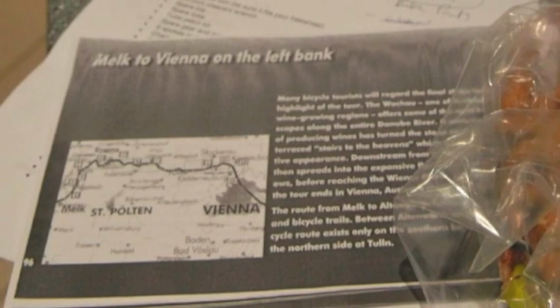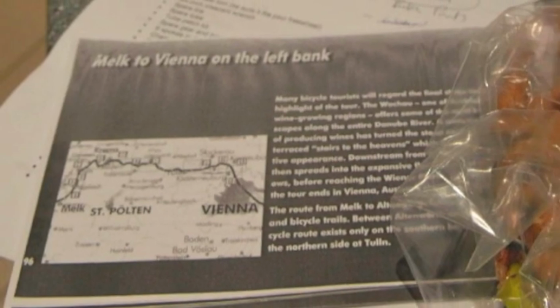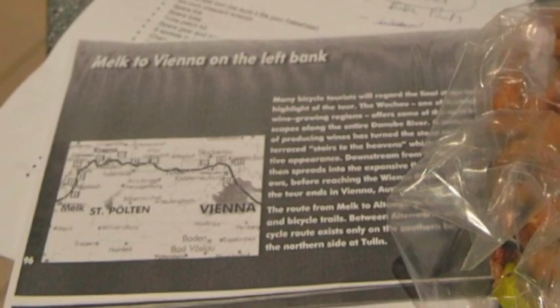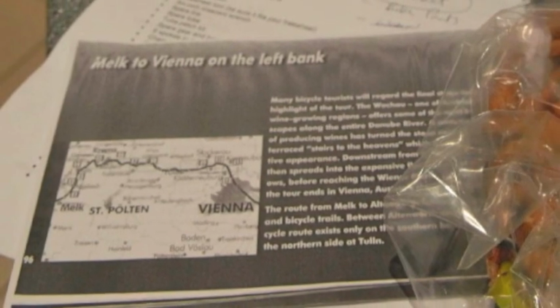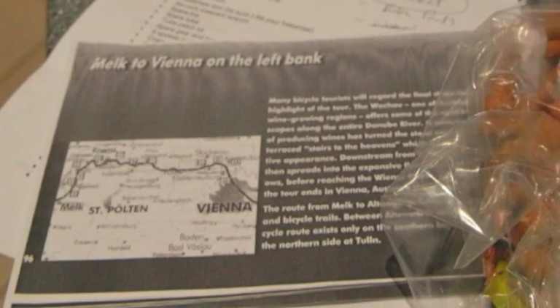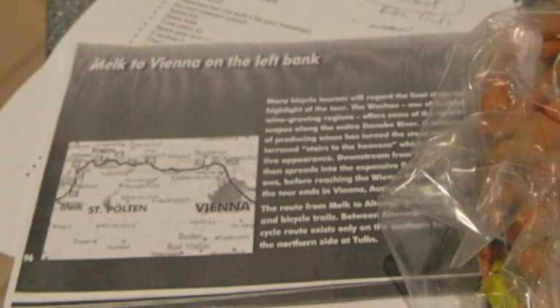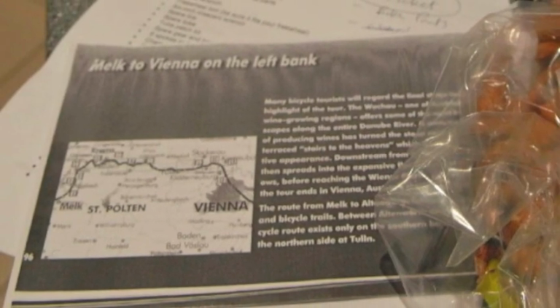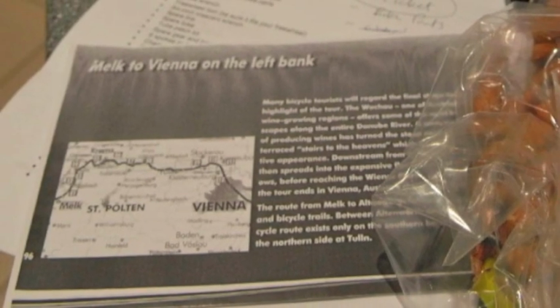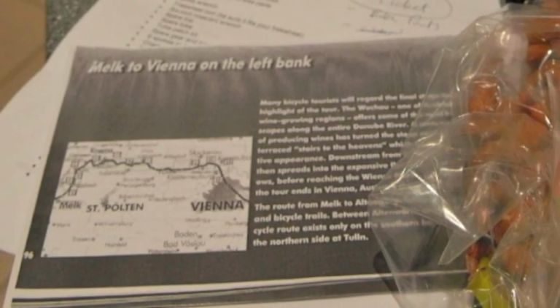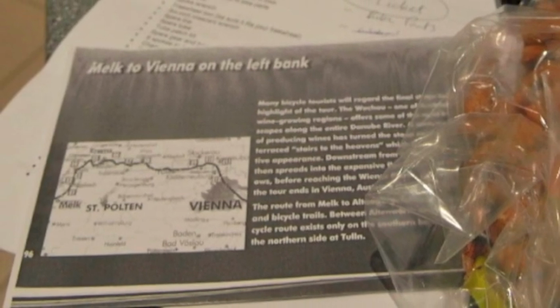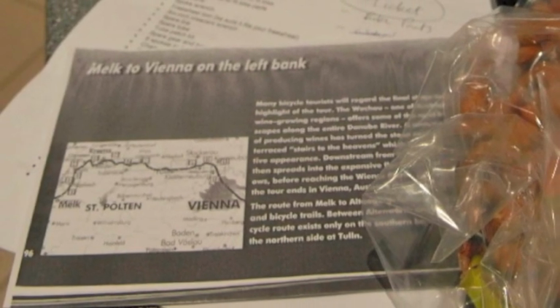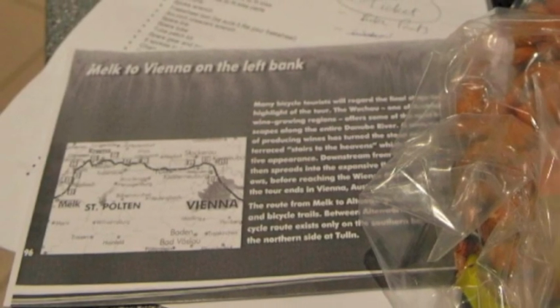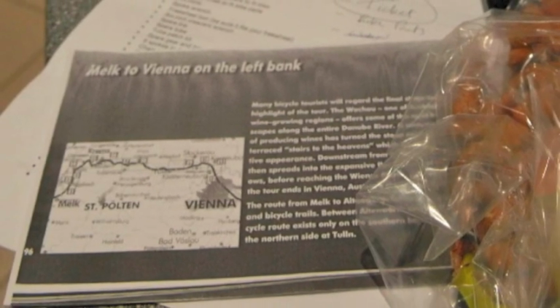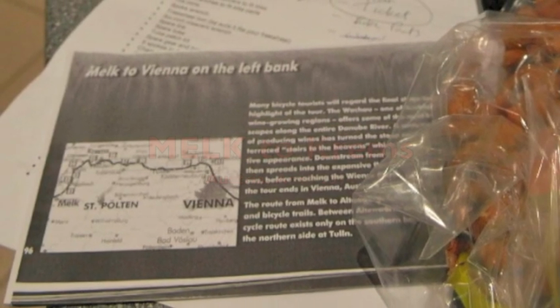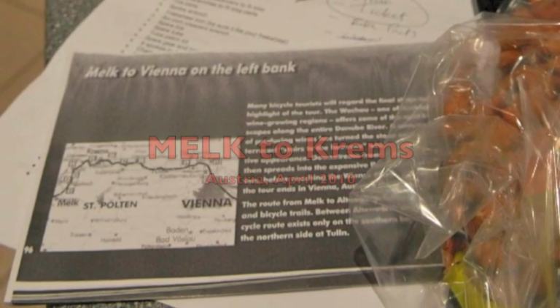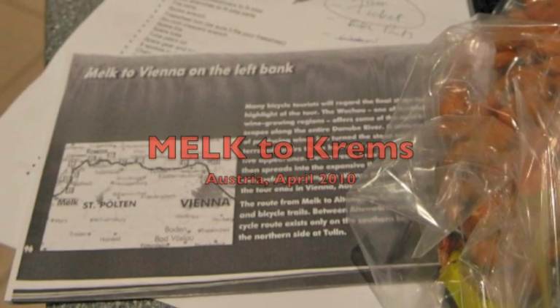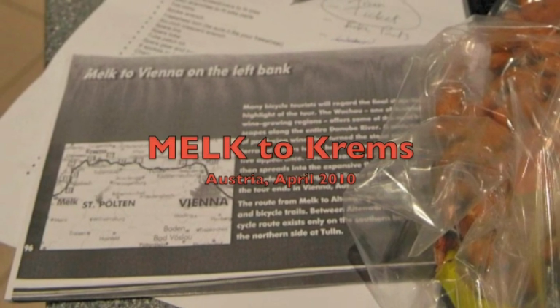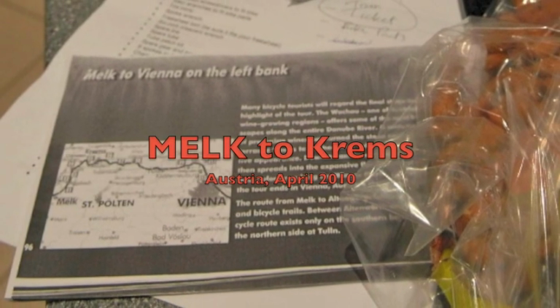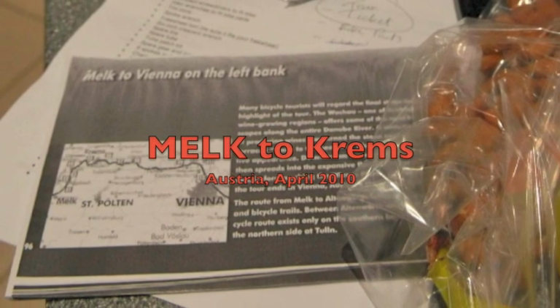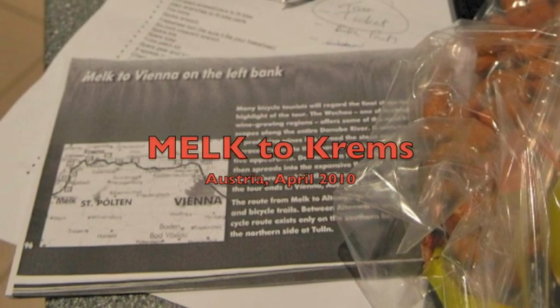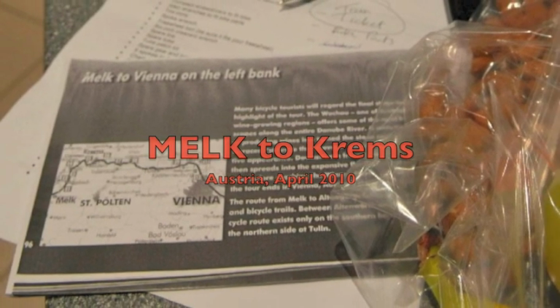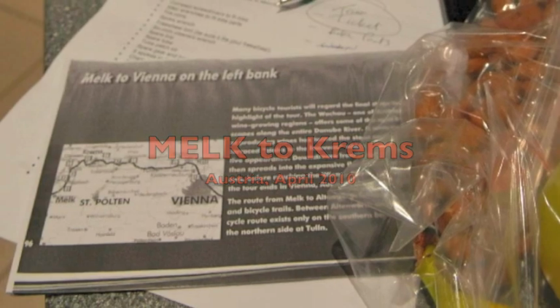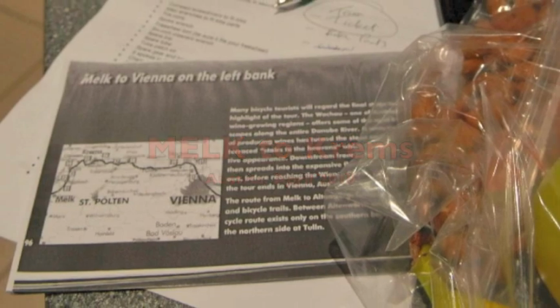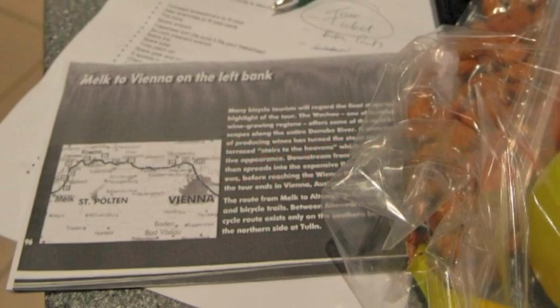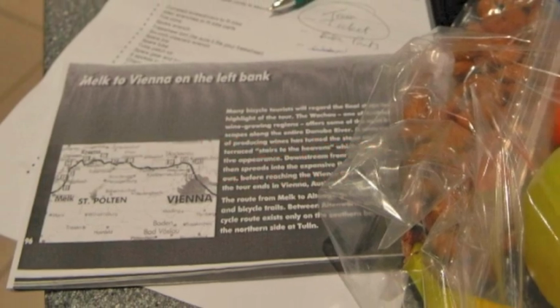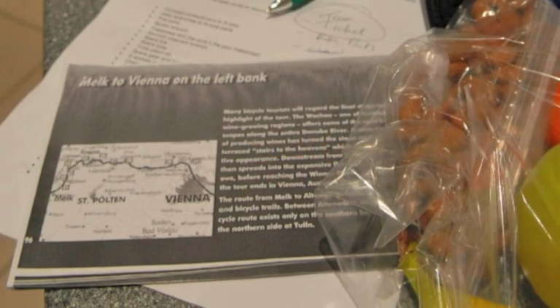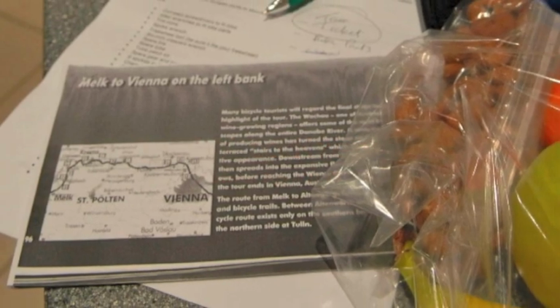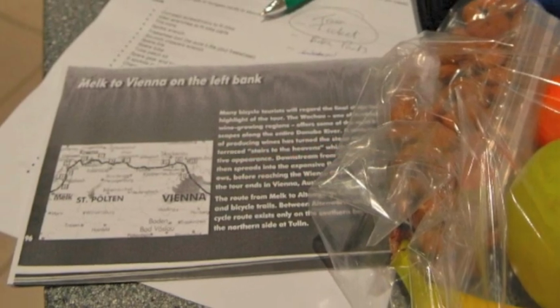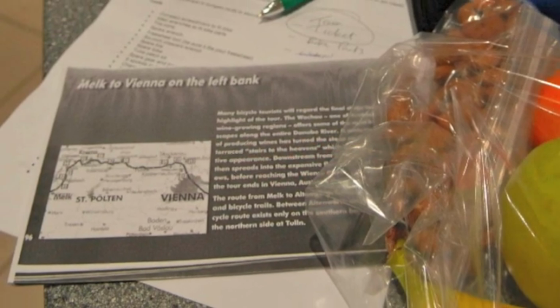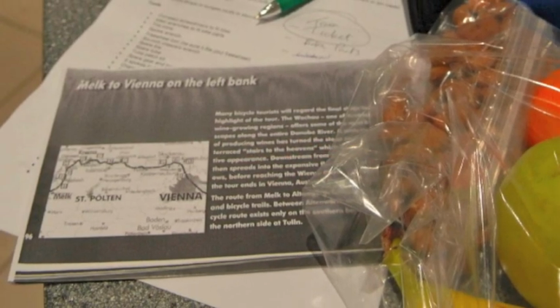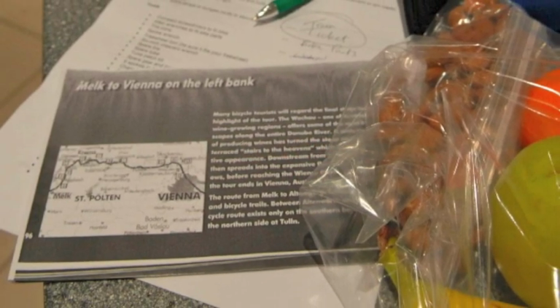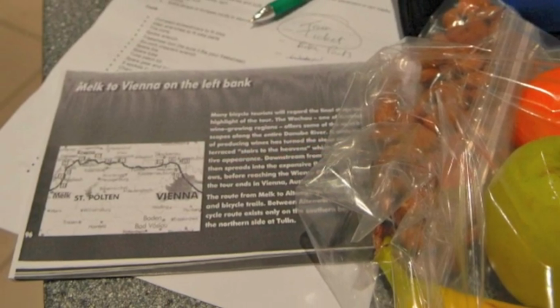This is Bob and Lee's journey on the Danube River from Melk to Krems.